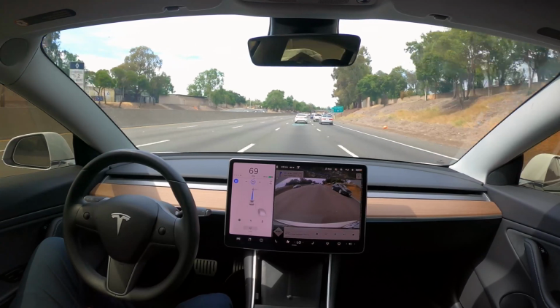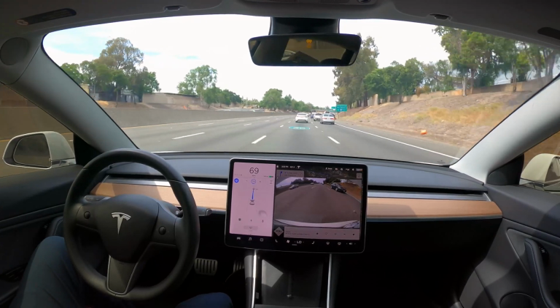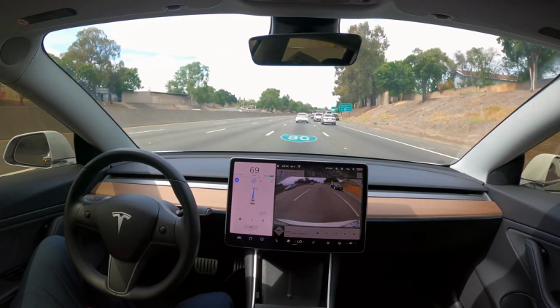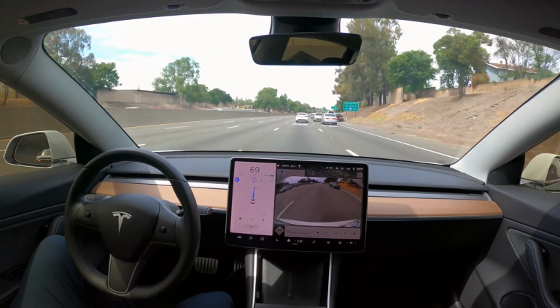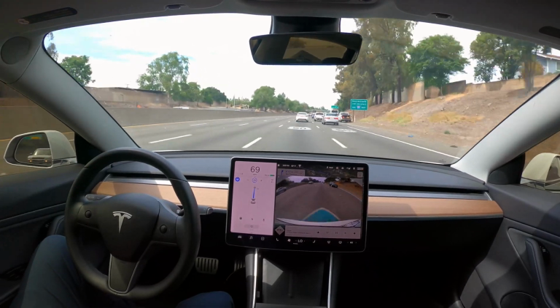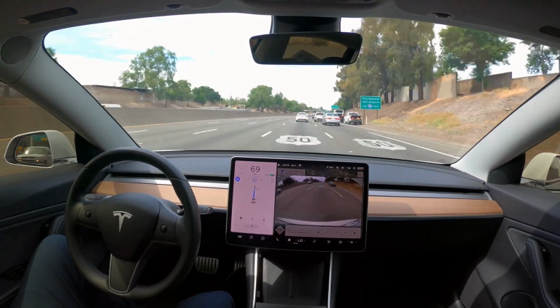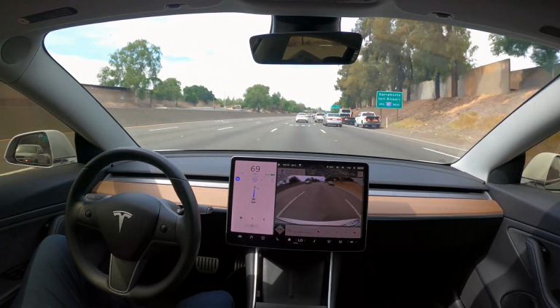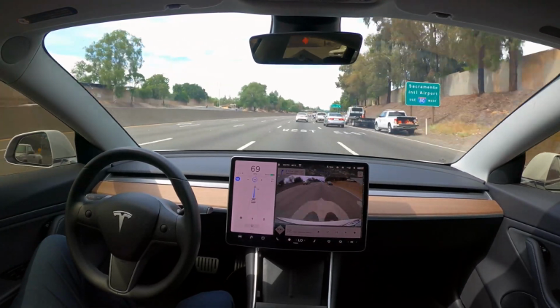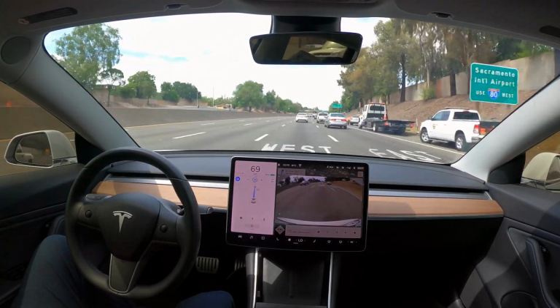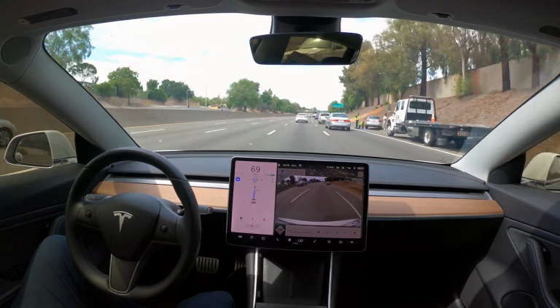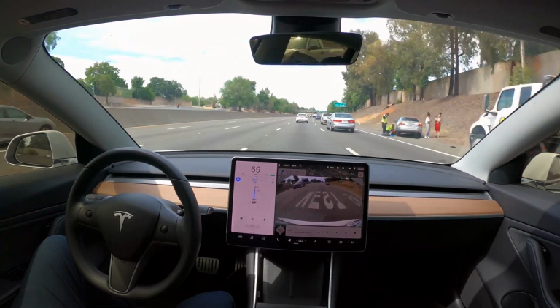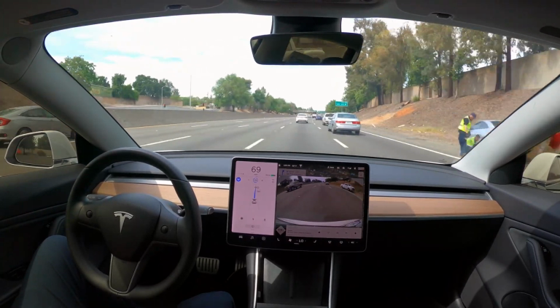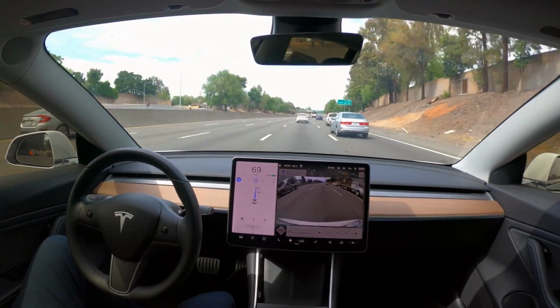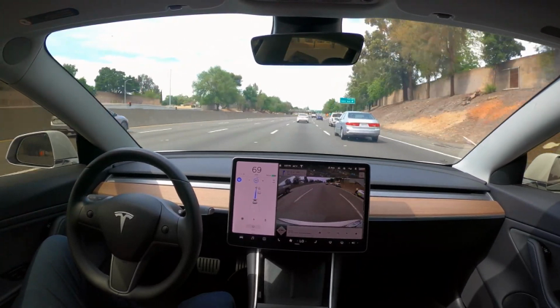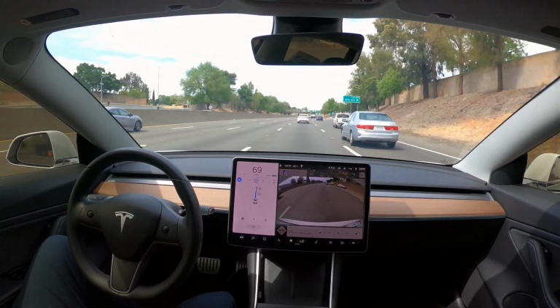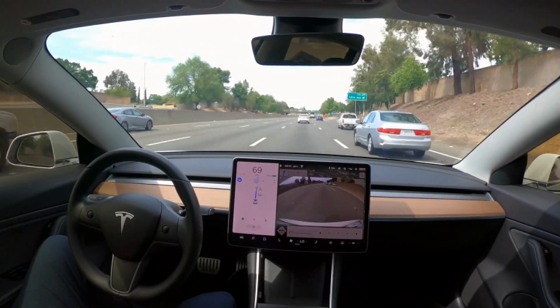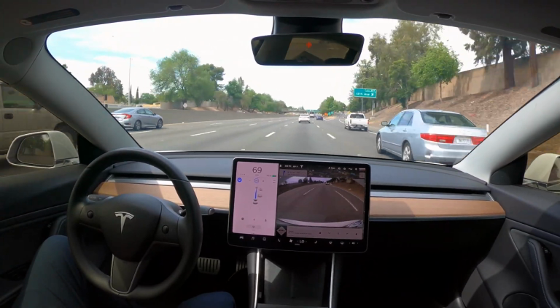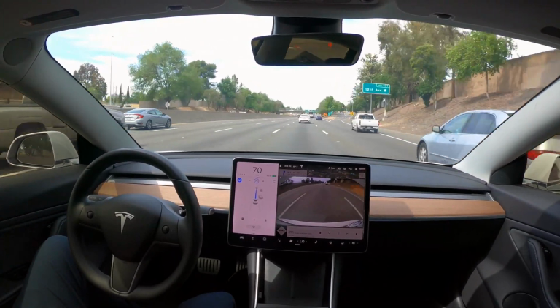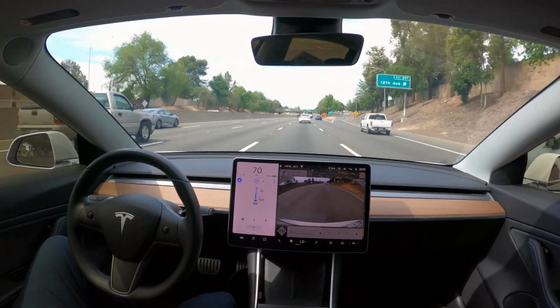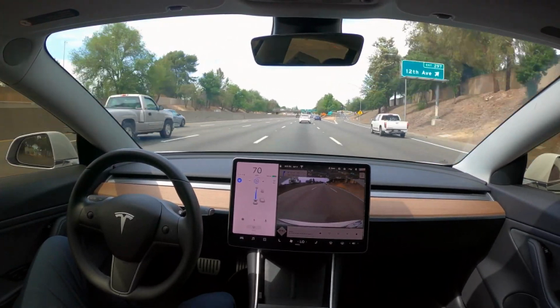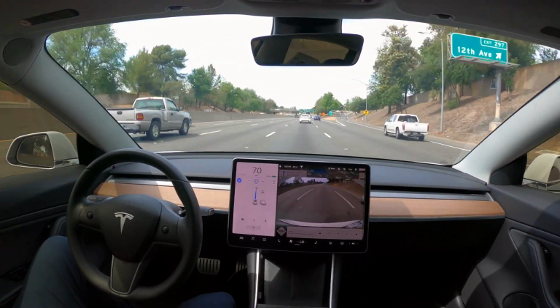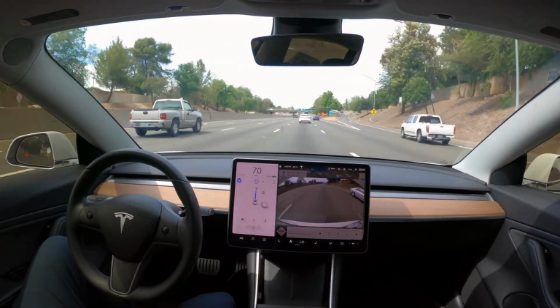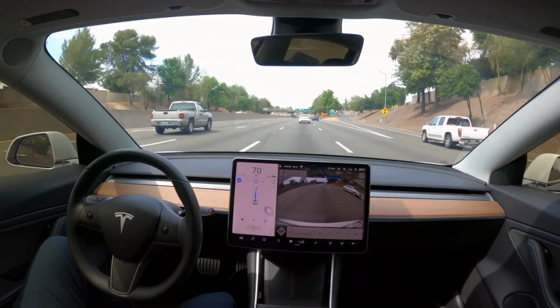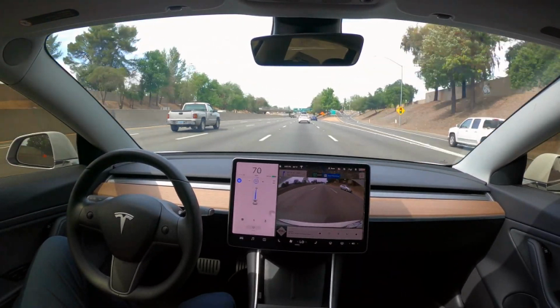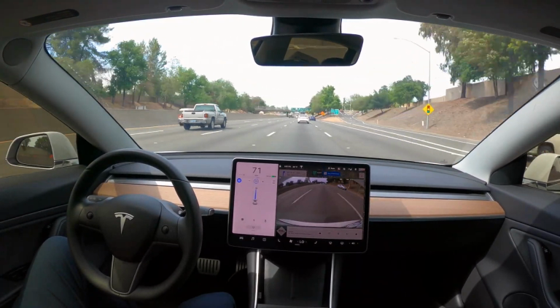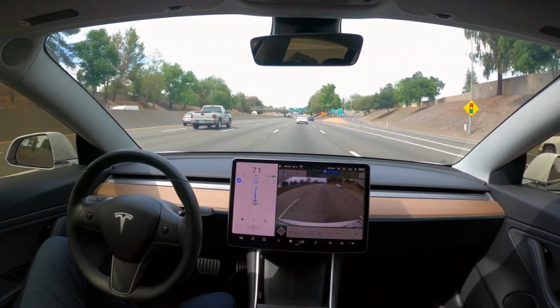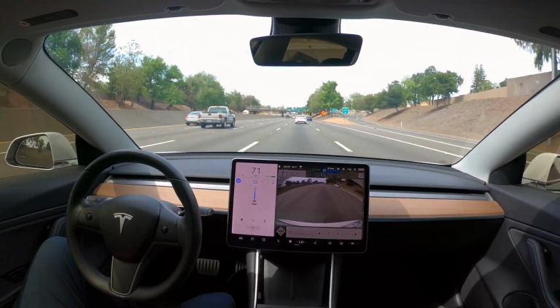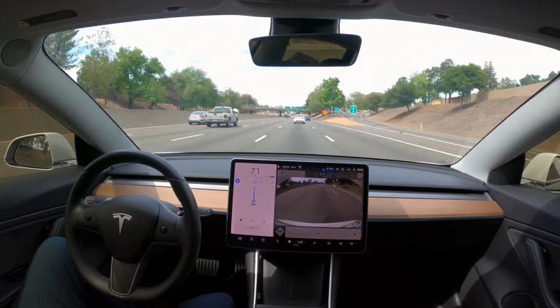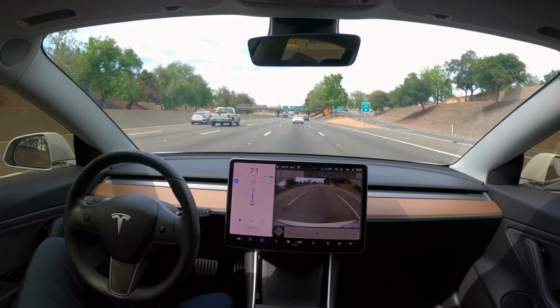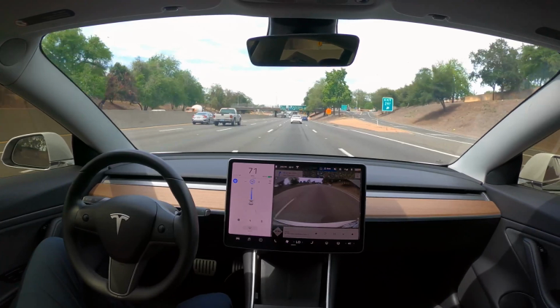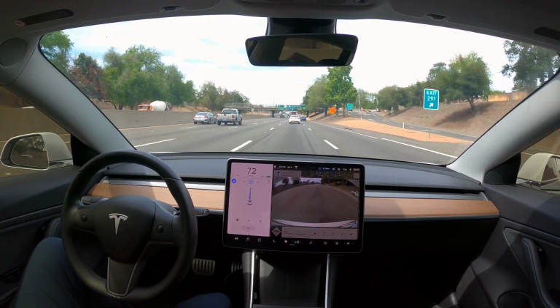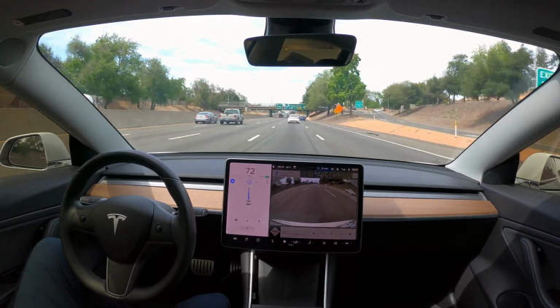As we come up here, there's an accident to the right. Everything has kind of slowed down a little bit, but no issues there.